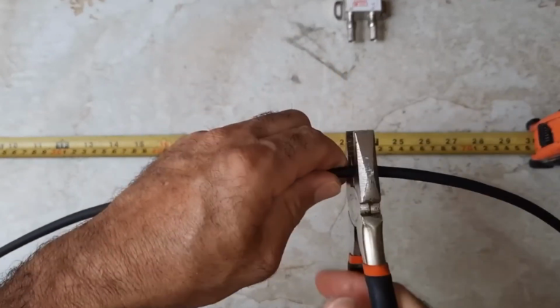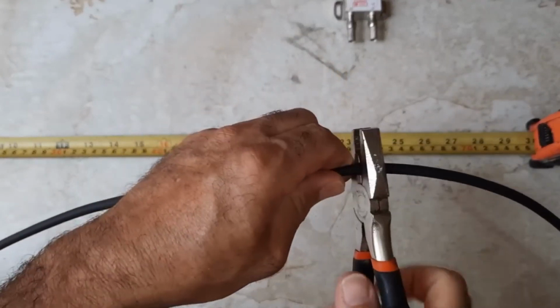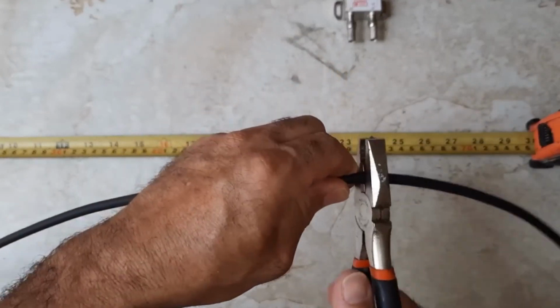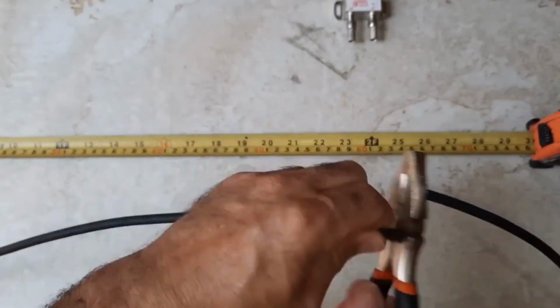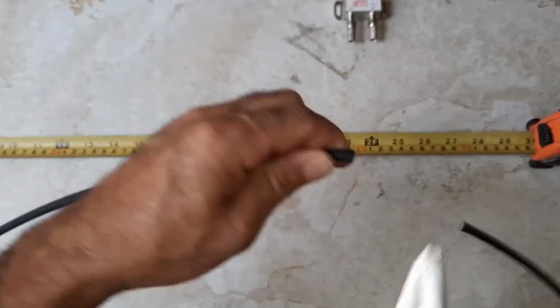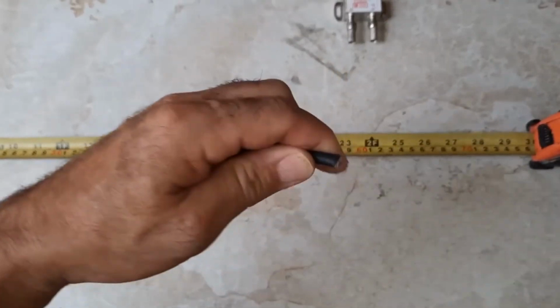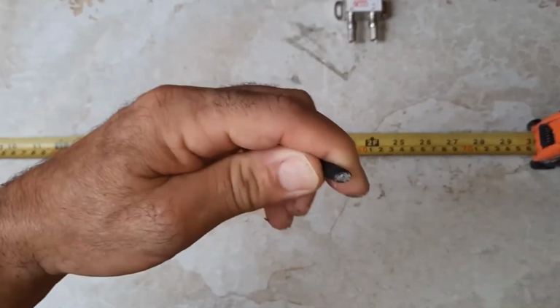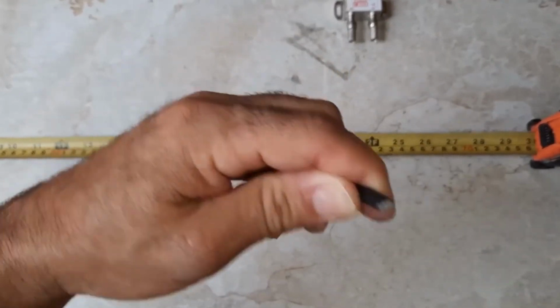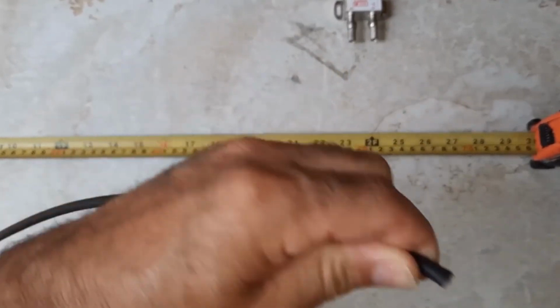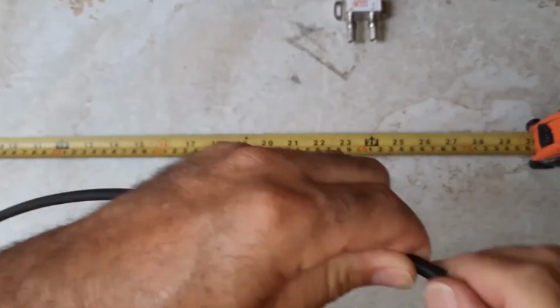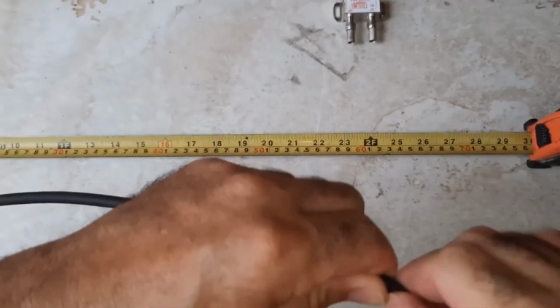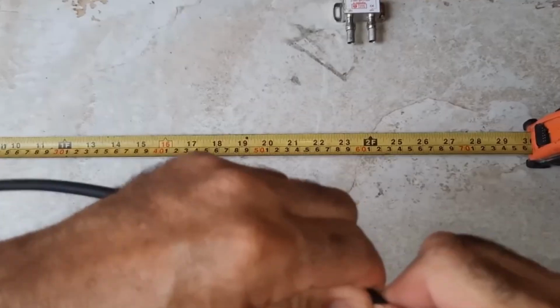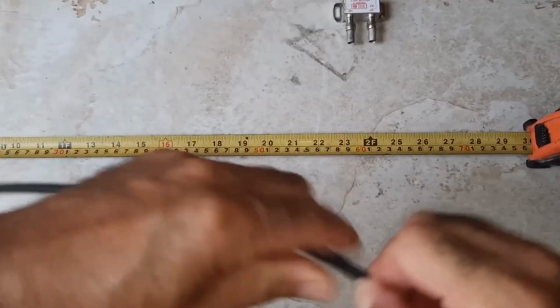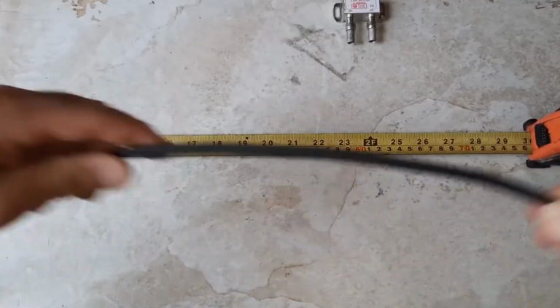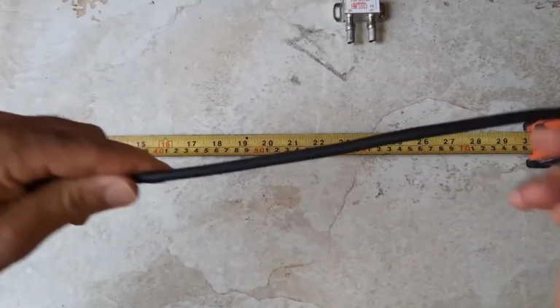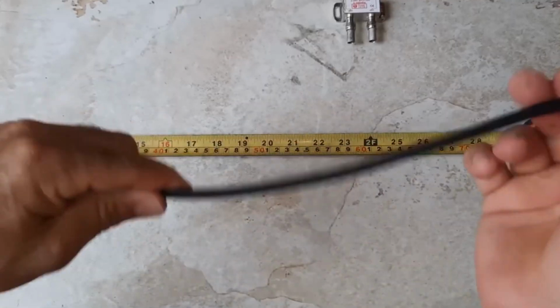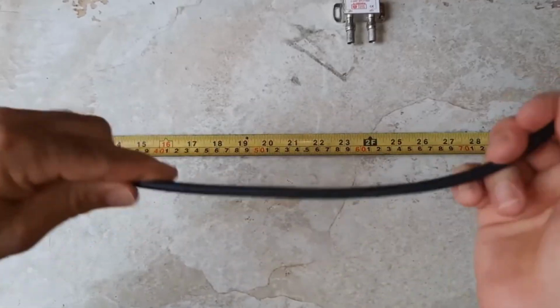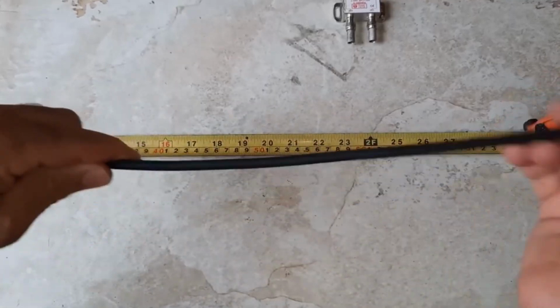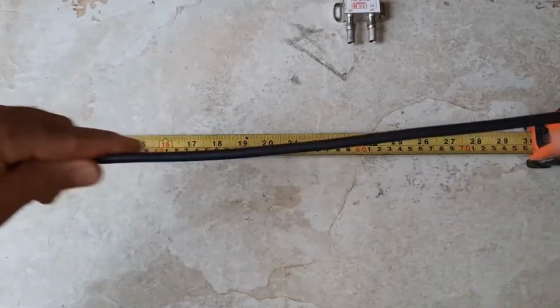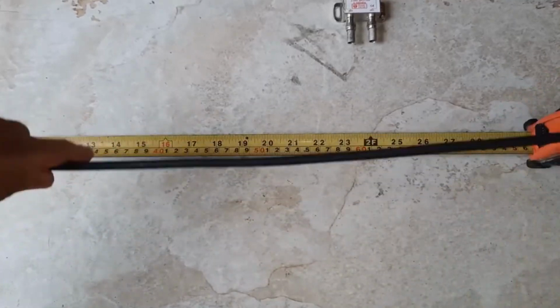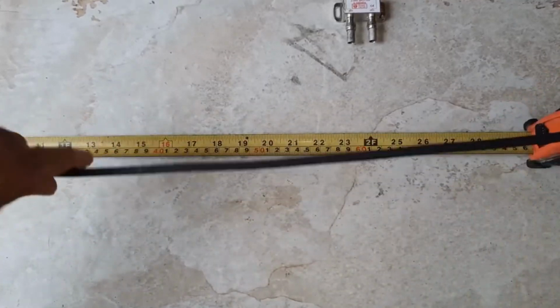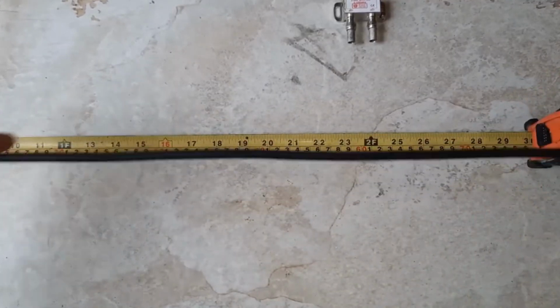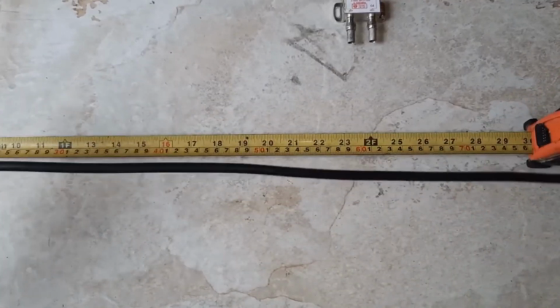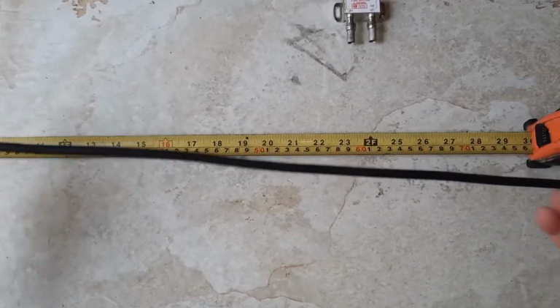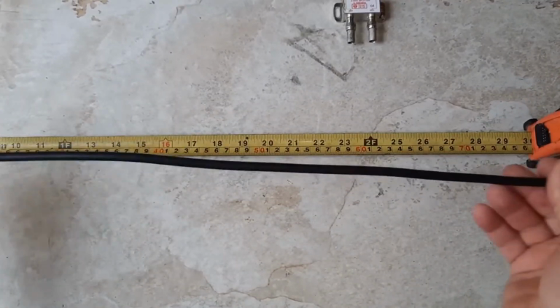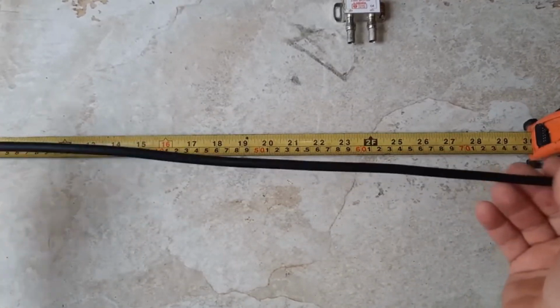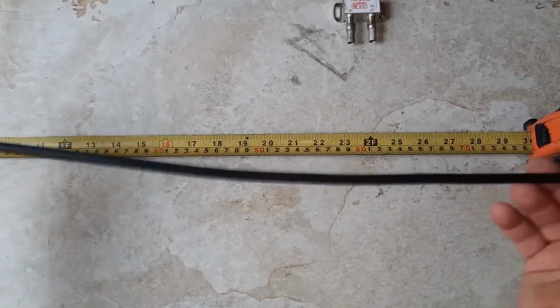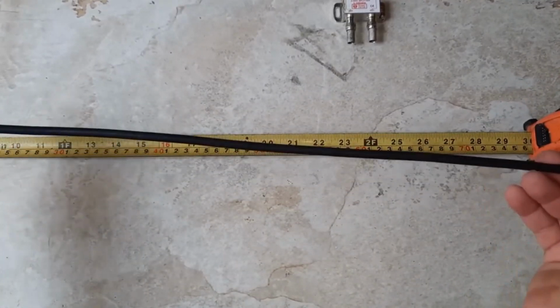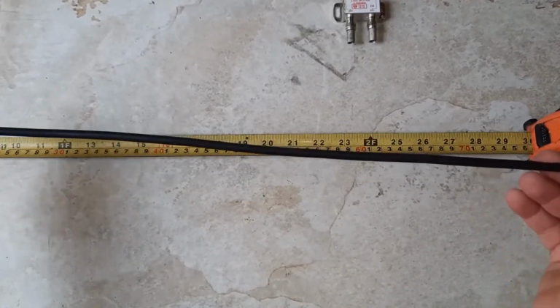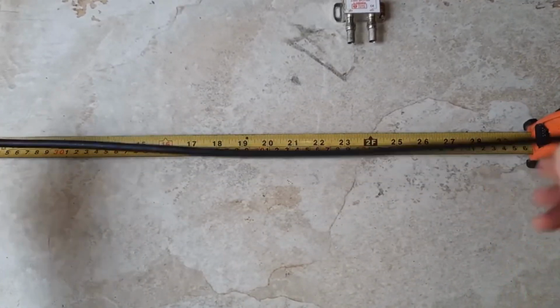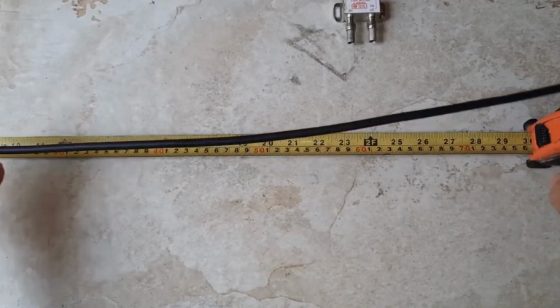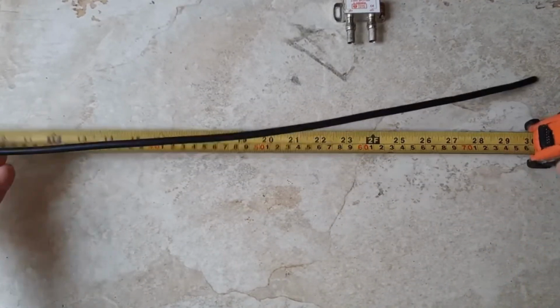First up, let's cut it right in half. Half of 24? That's 12 inches! Super easy!